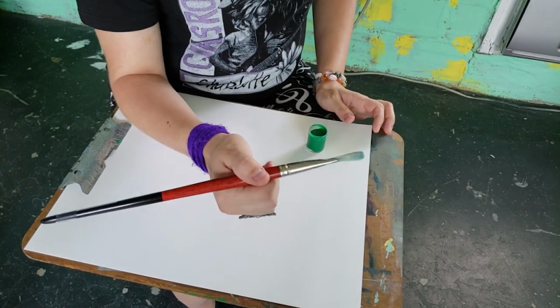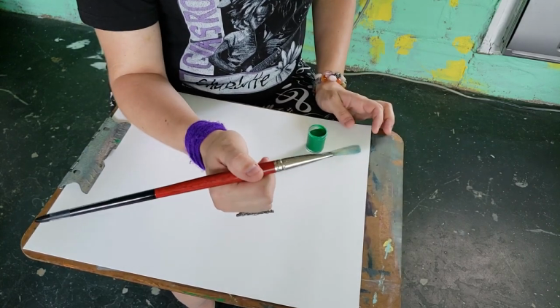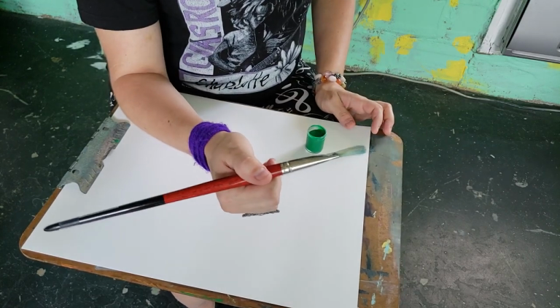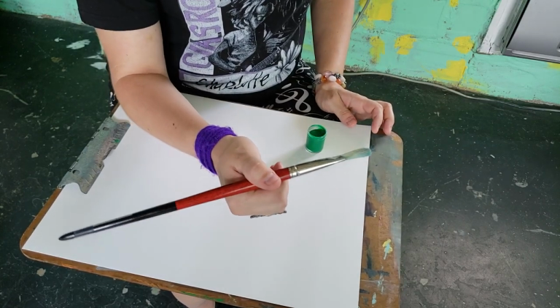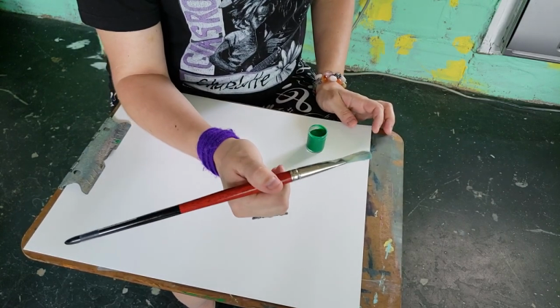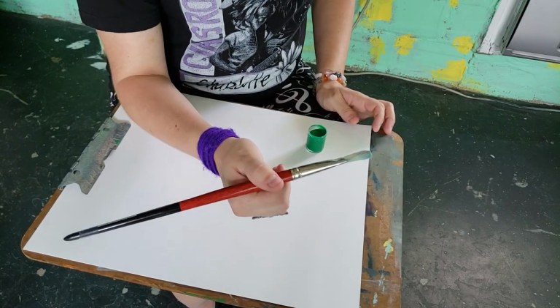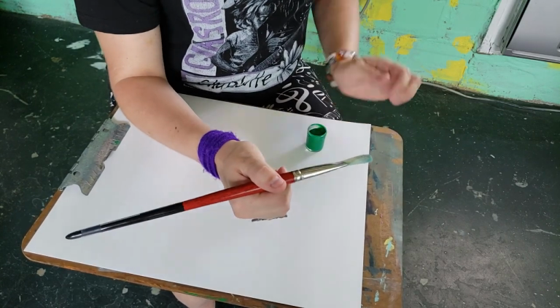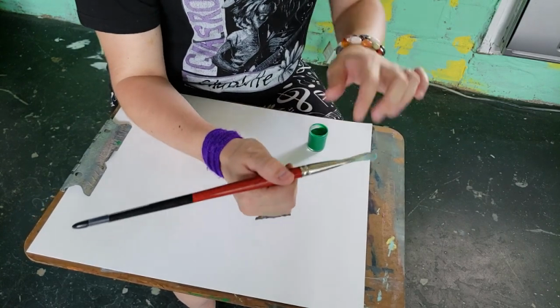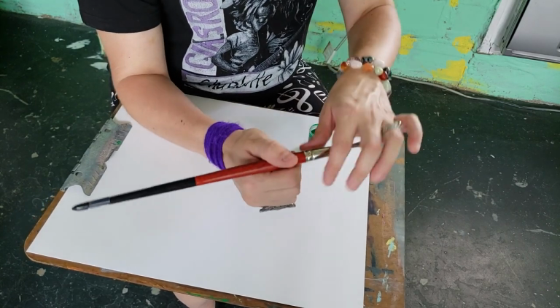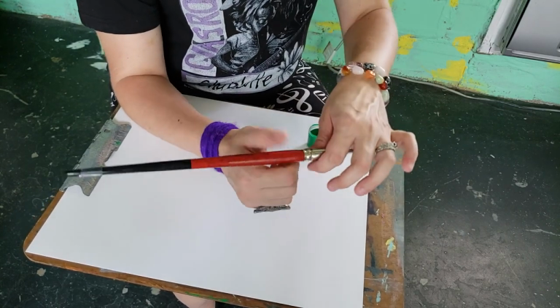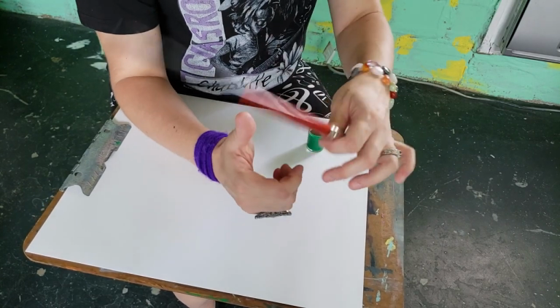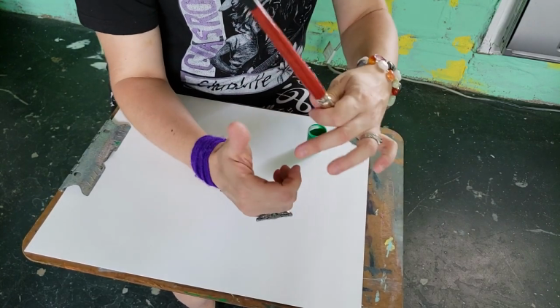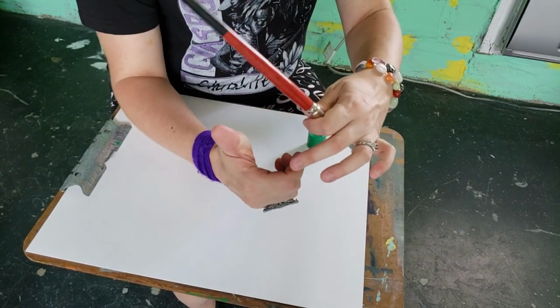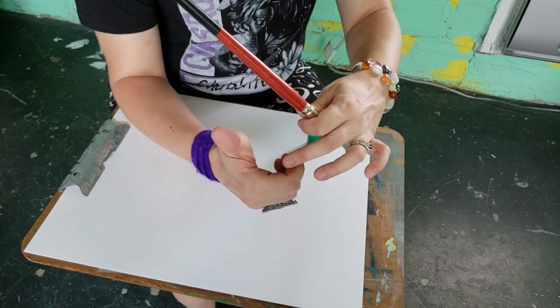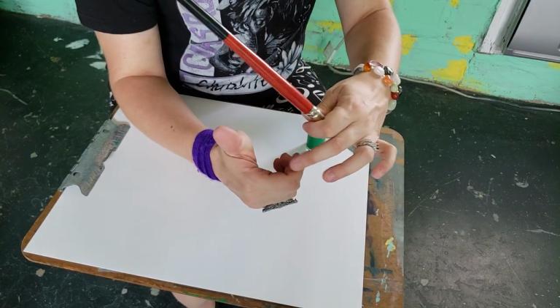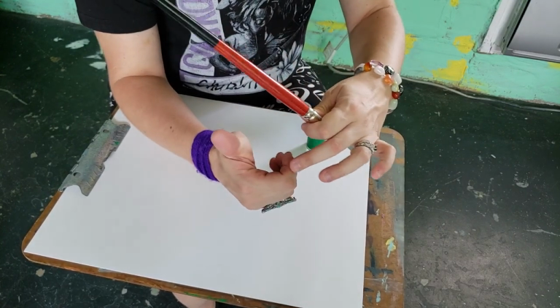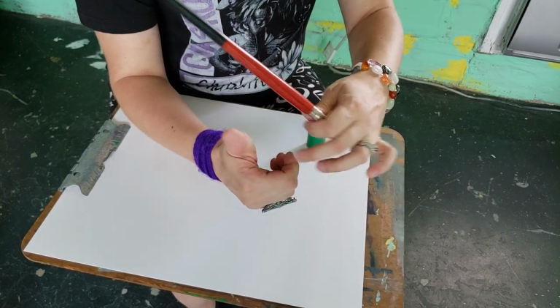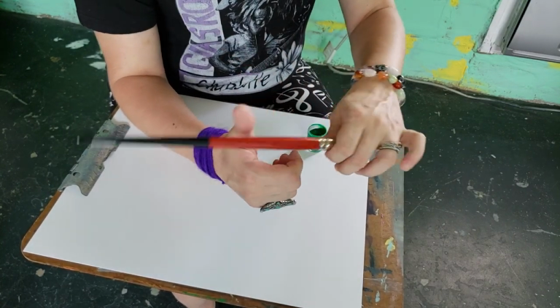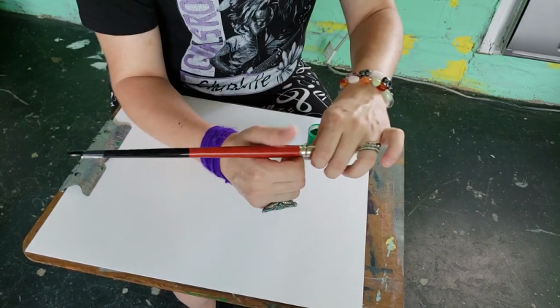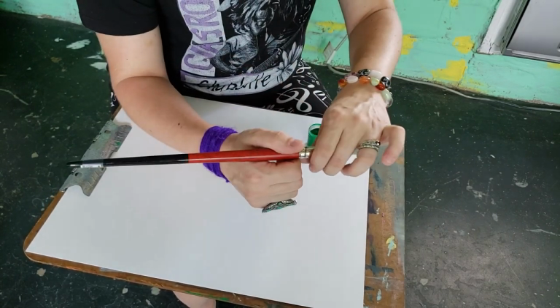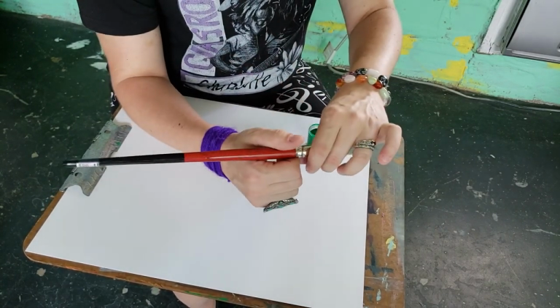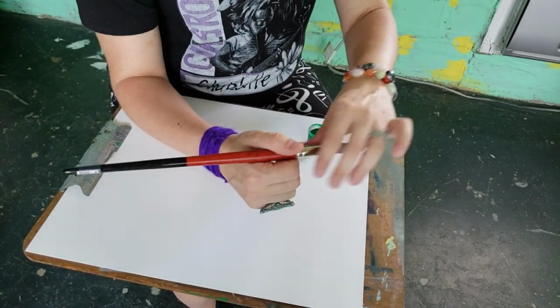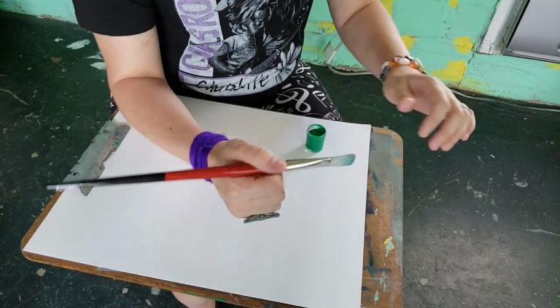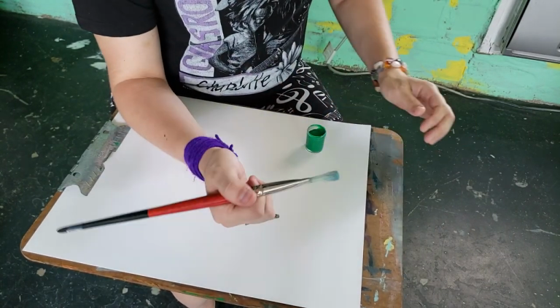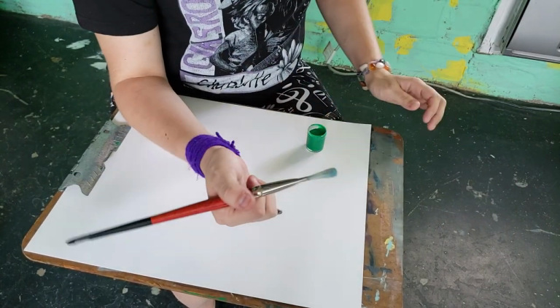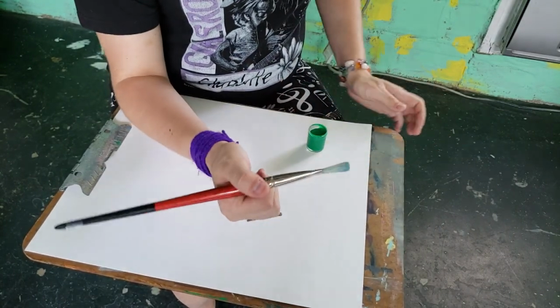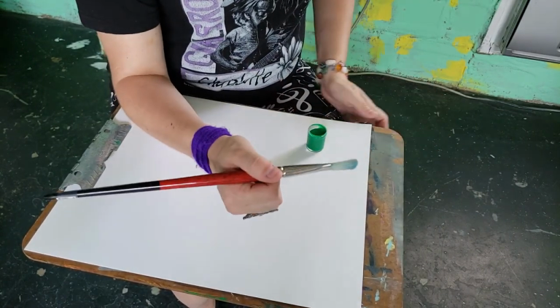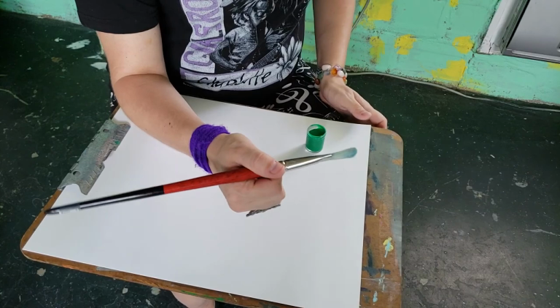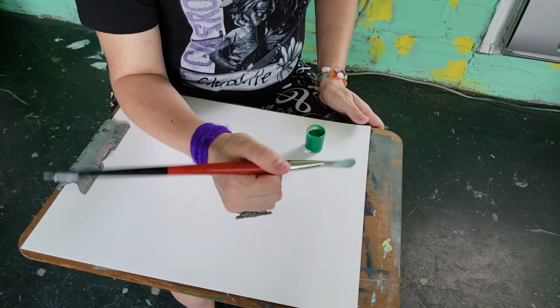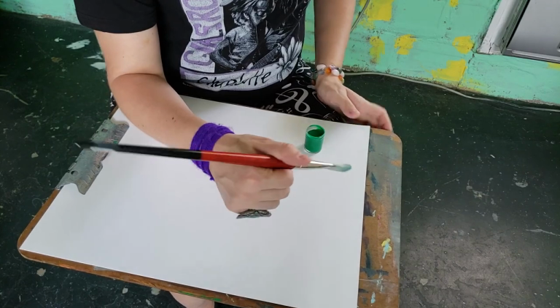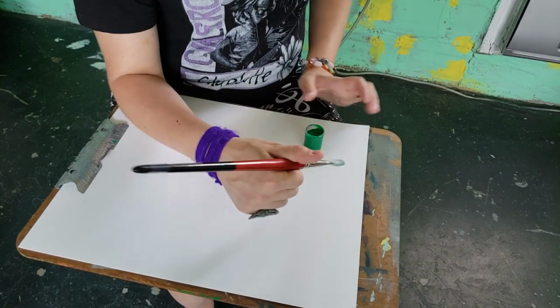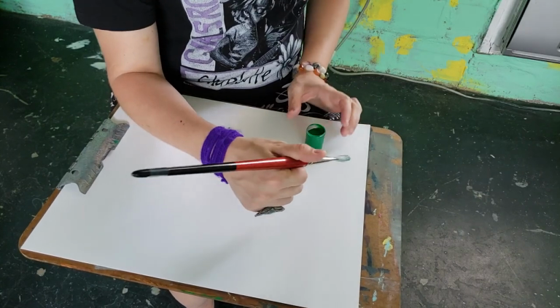Like this — the brush is laying in the crease of your finger, and you're making a loose fist.